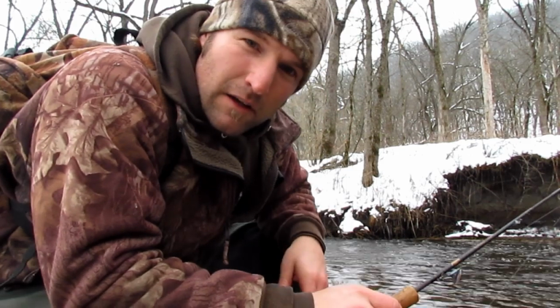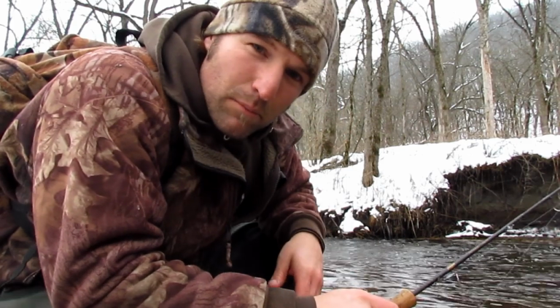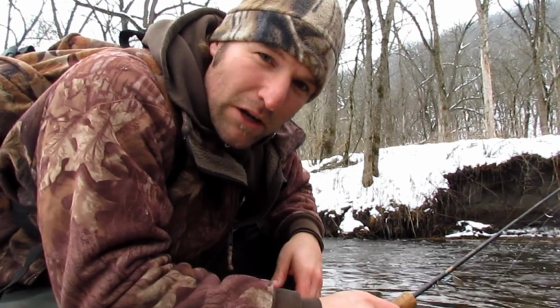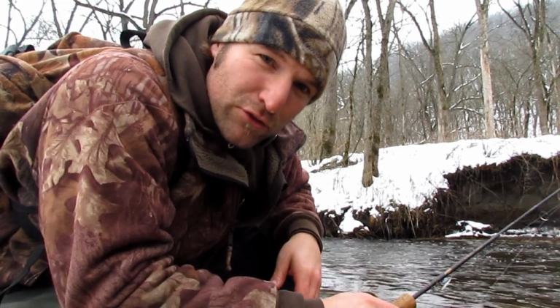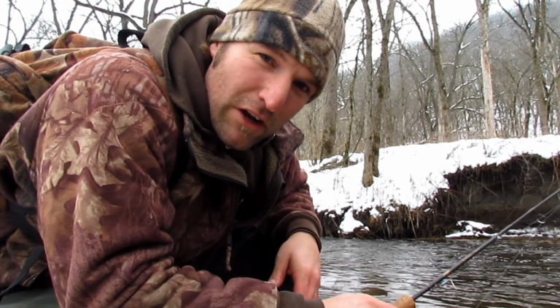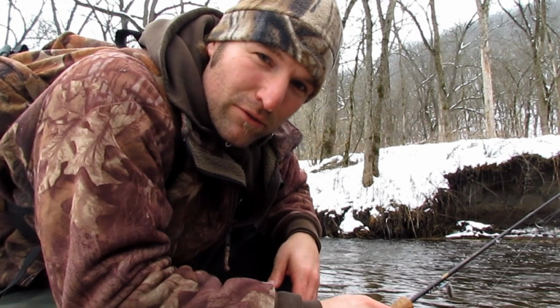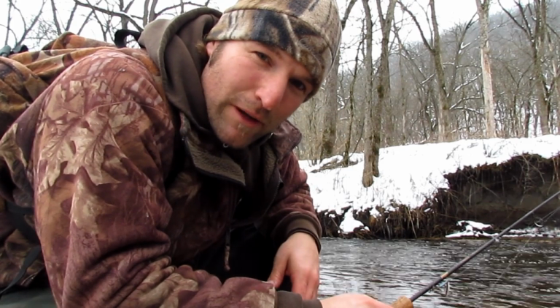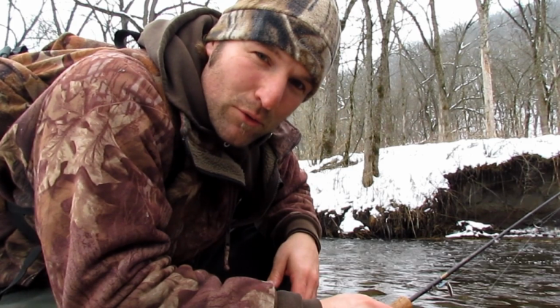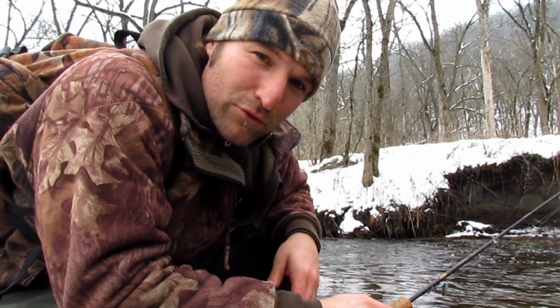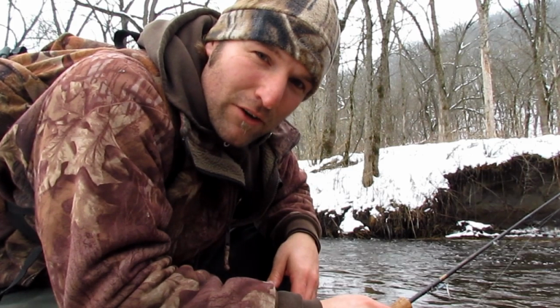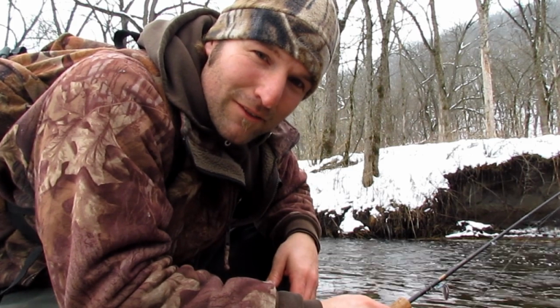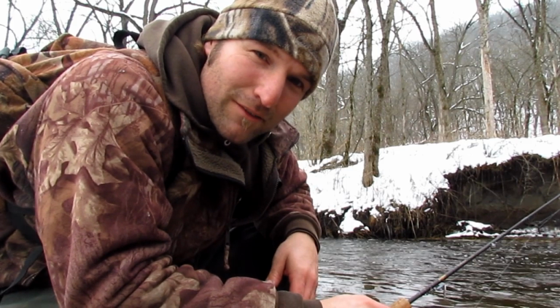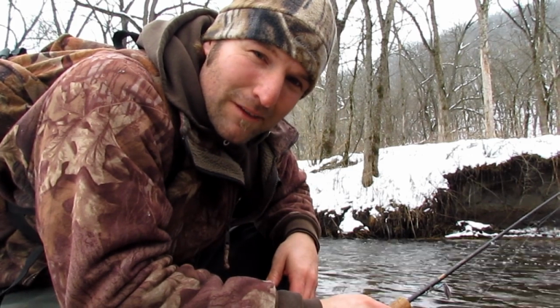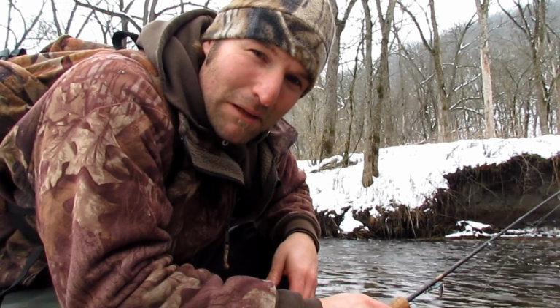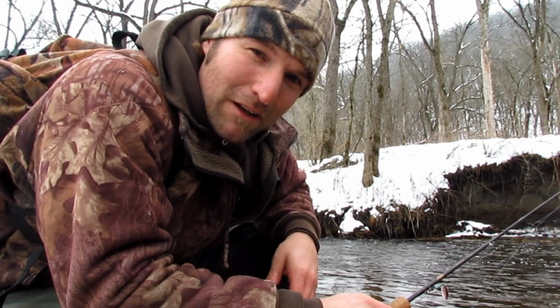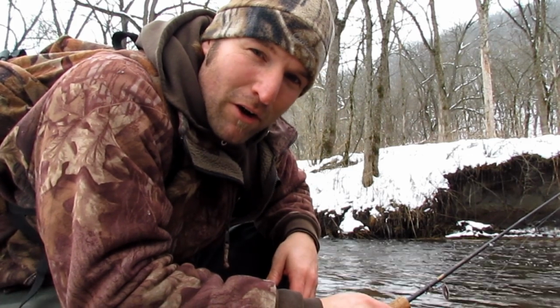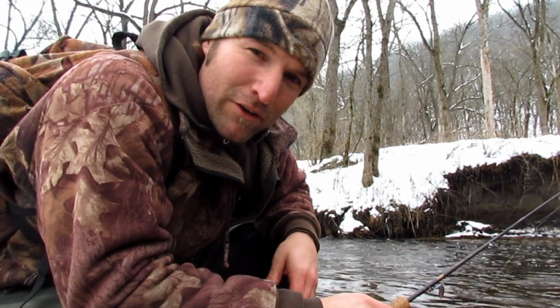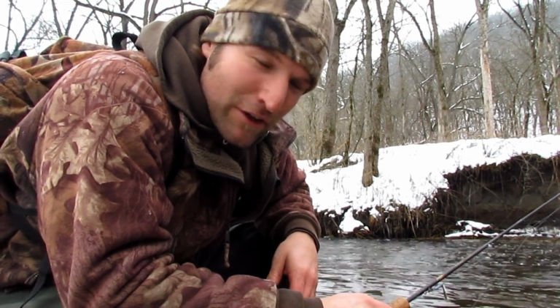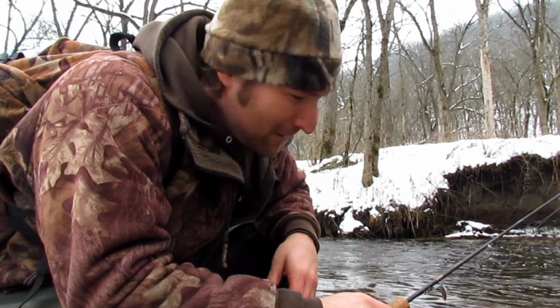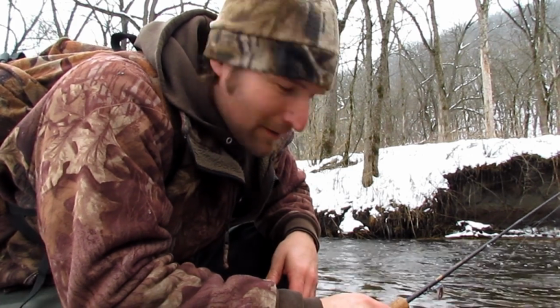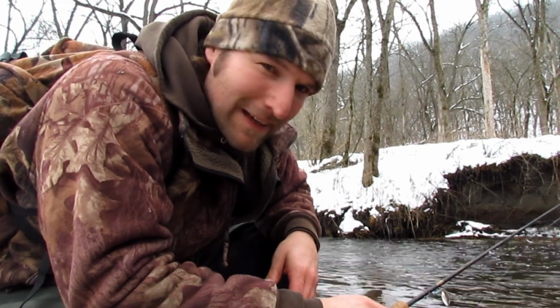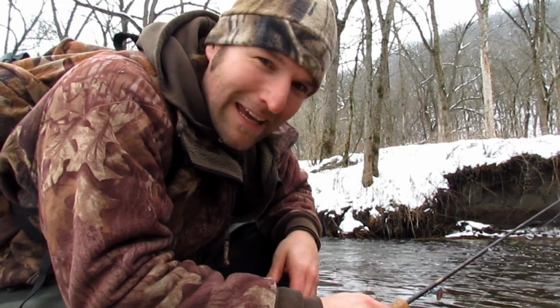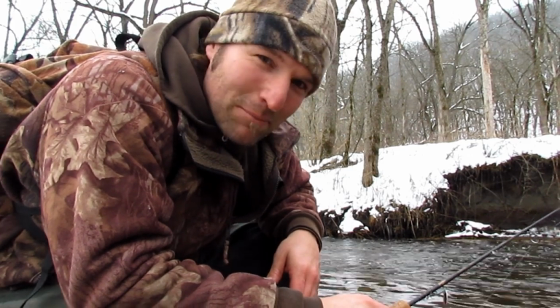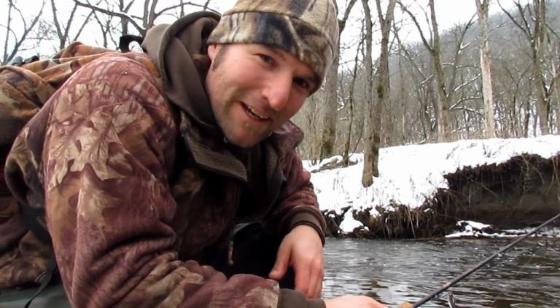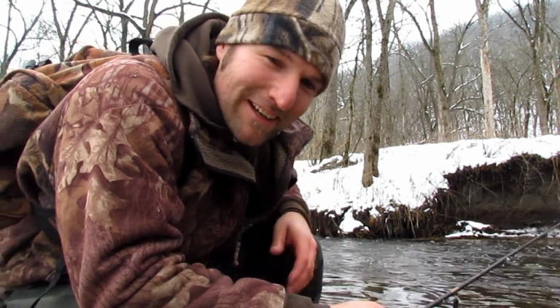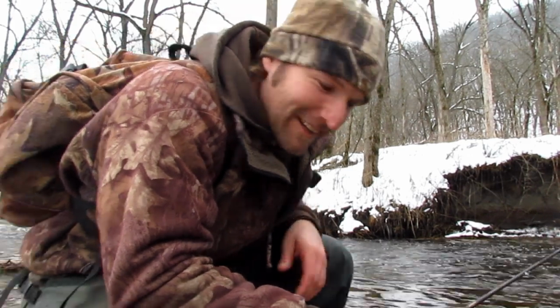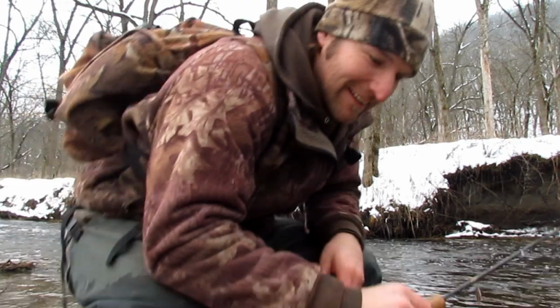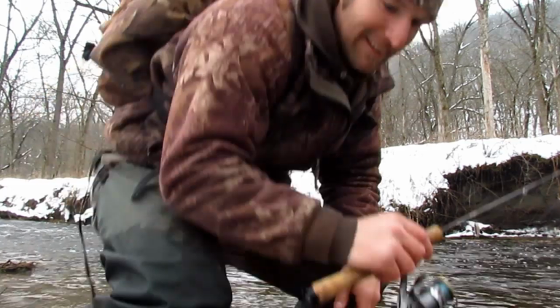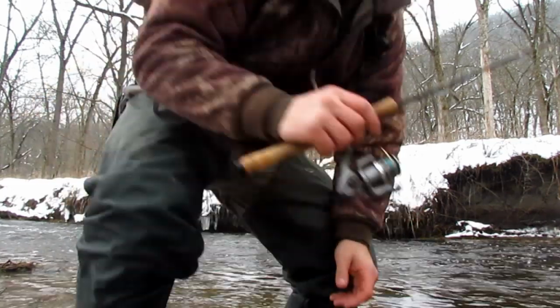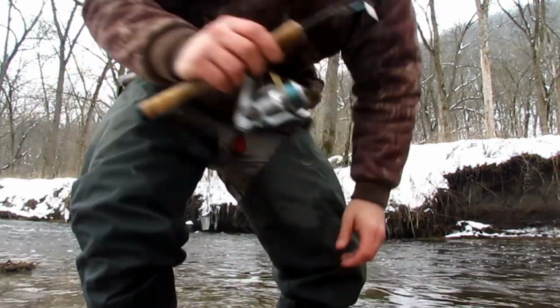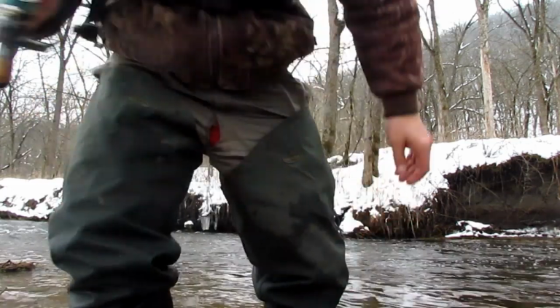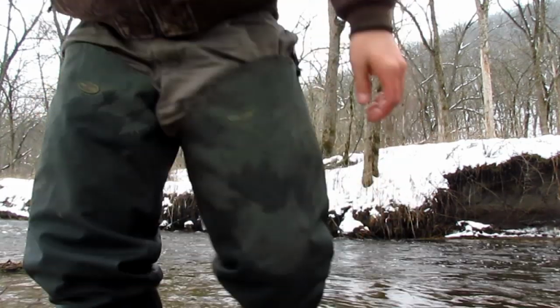Brown trout, rainbow trout, middle of March. Can't beat it.